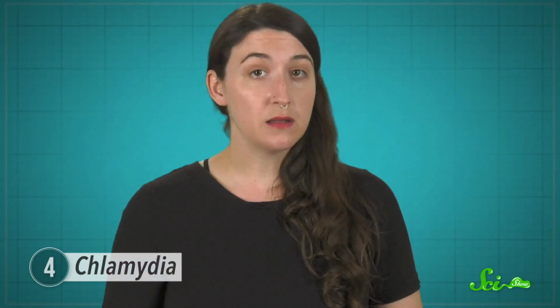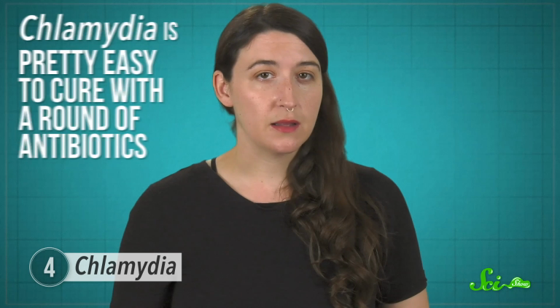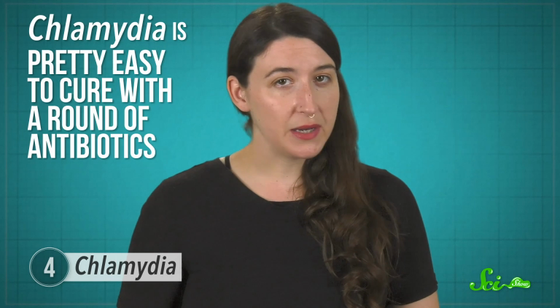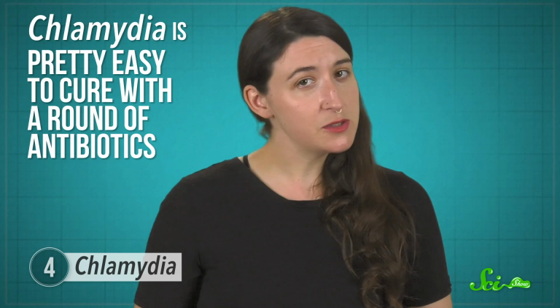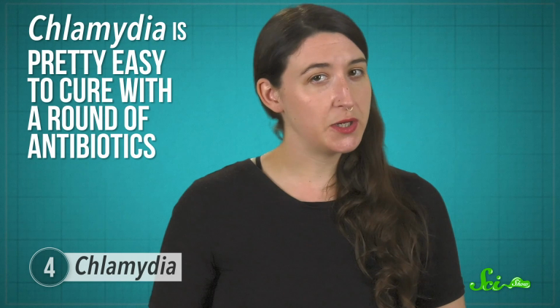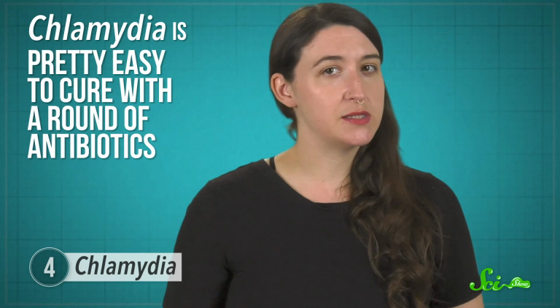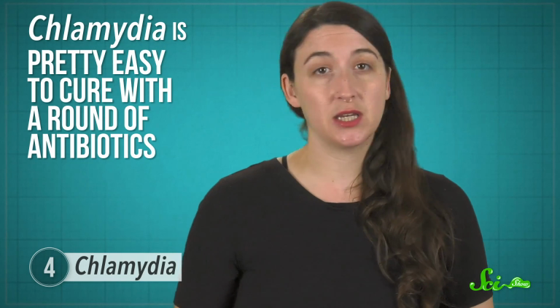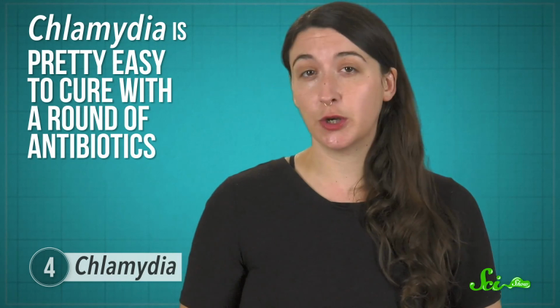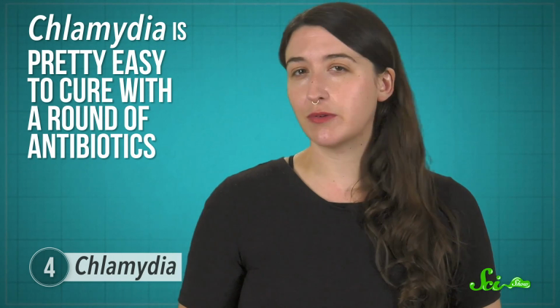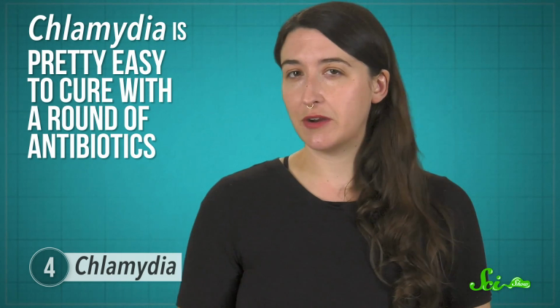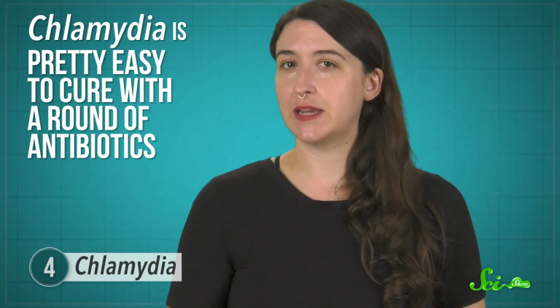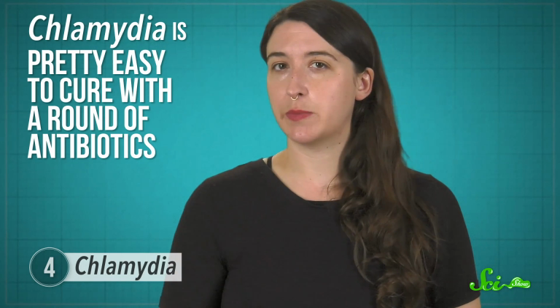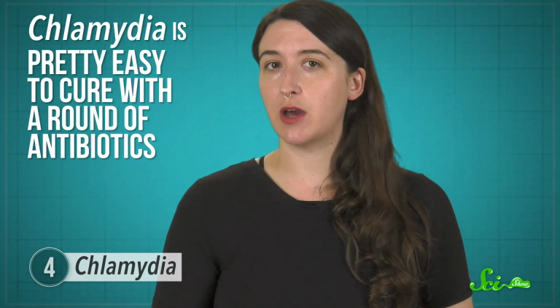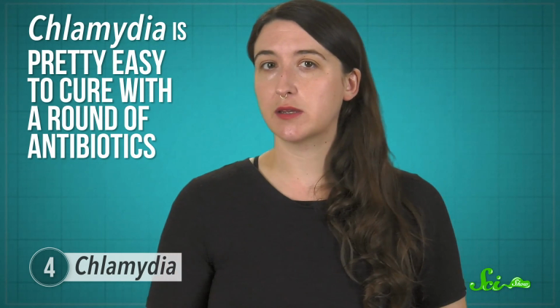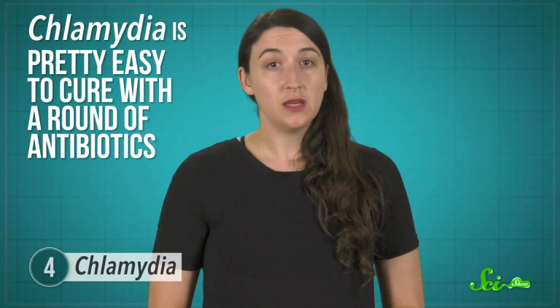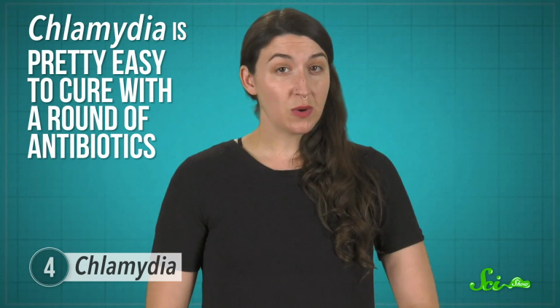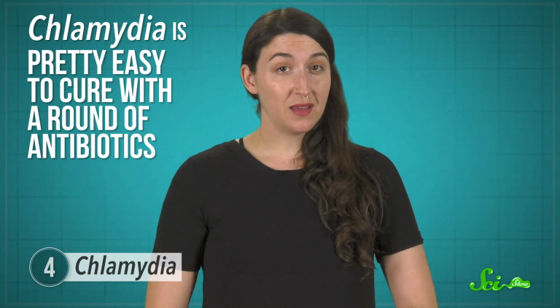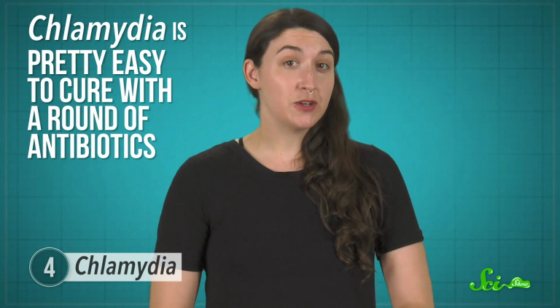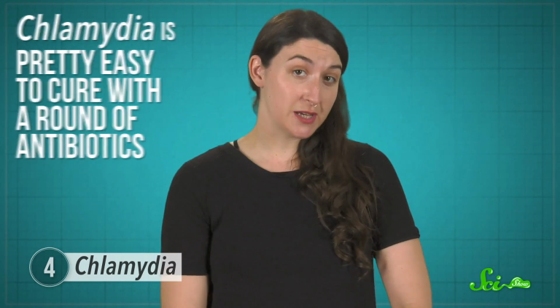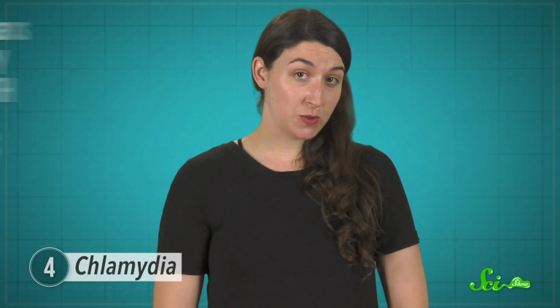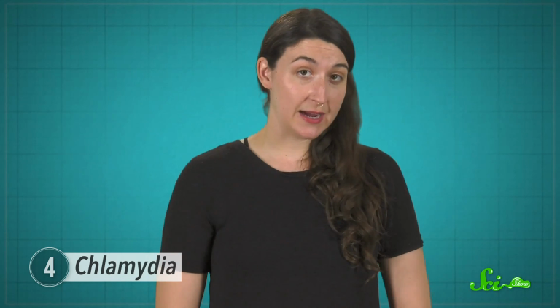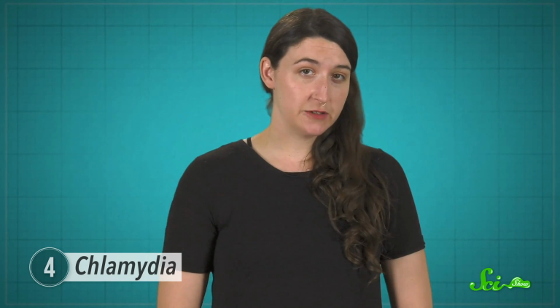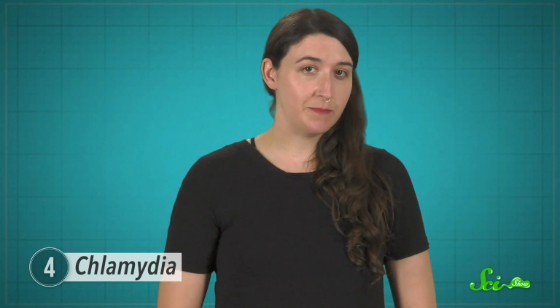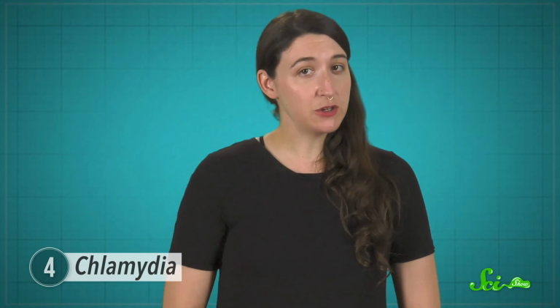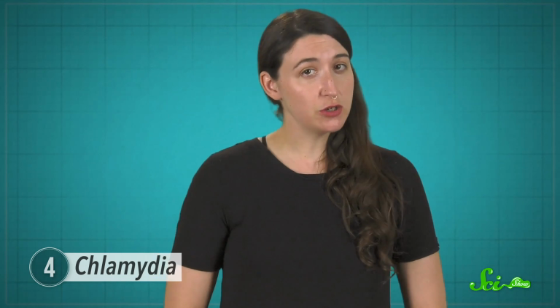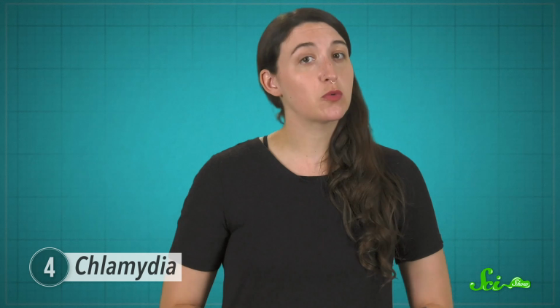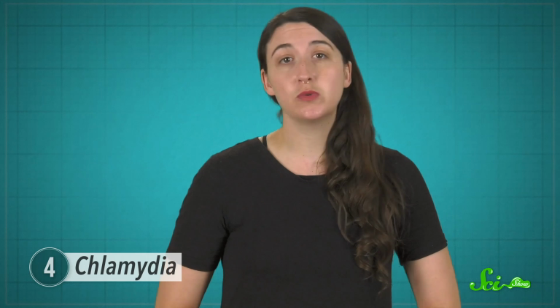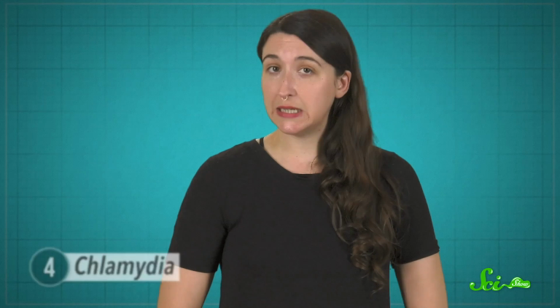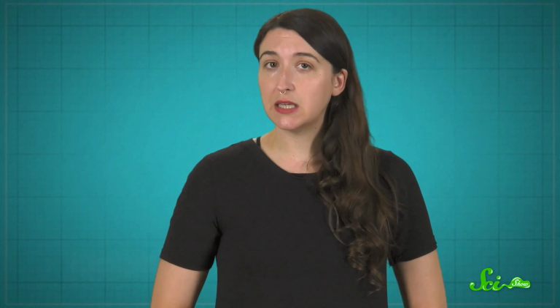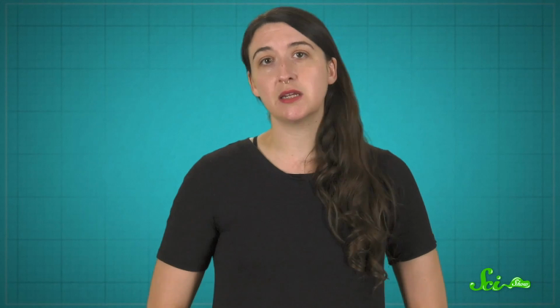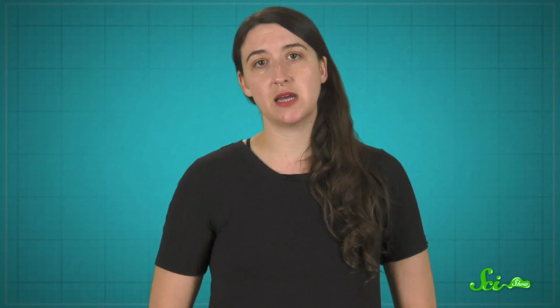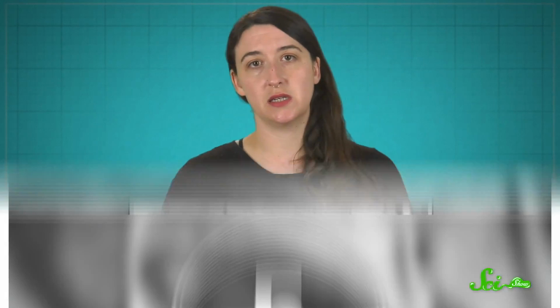Luckily, Chlamydia is pretty easy to cure with a round of antibiotics. Either way, if you're sexually active, make sure you're routinely getting tested.